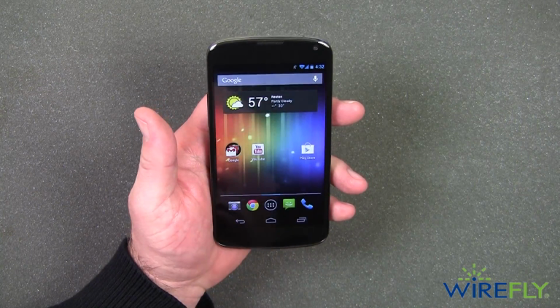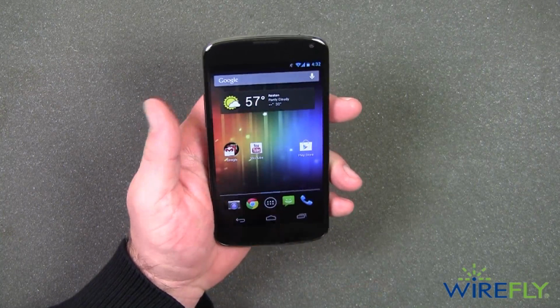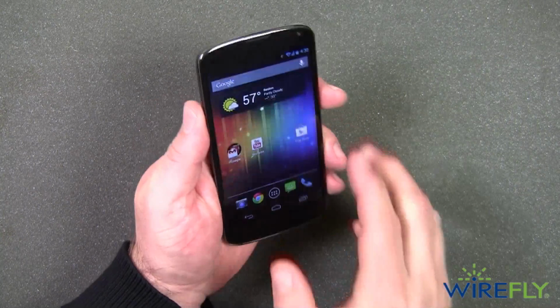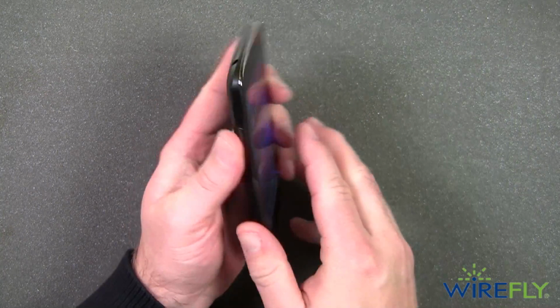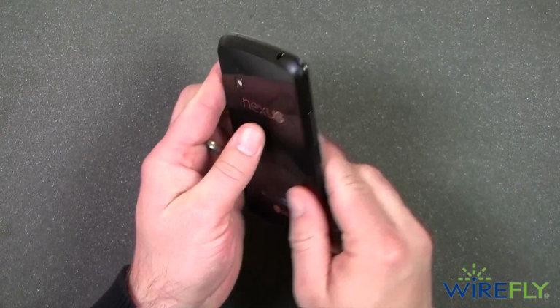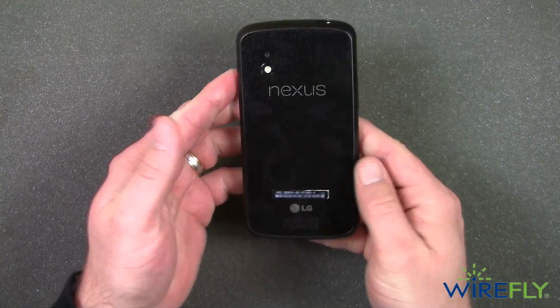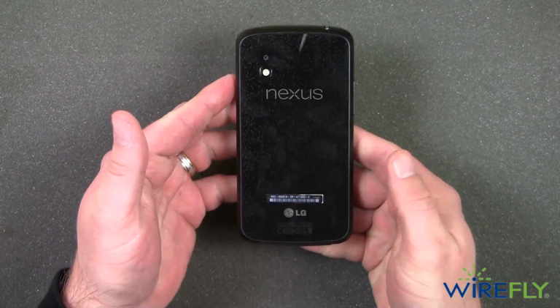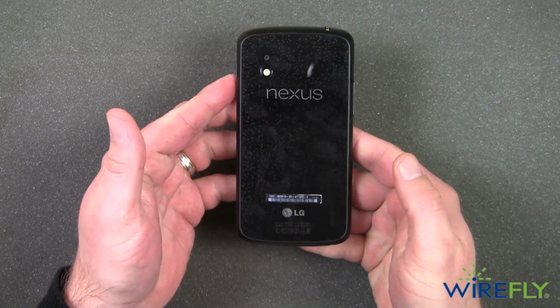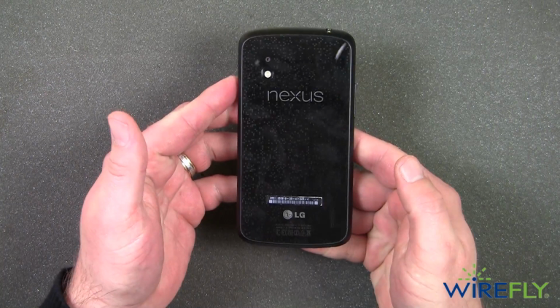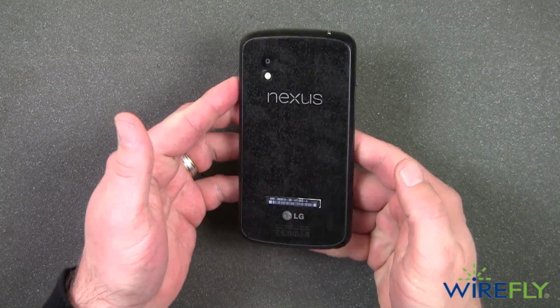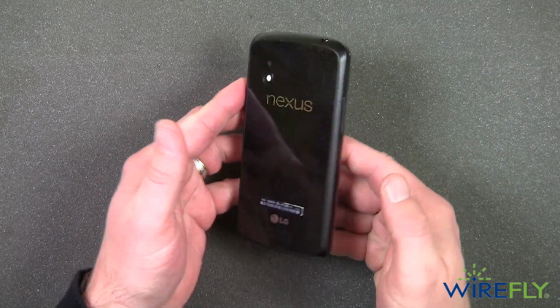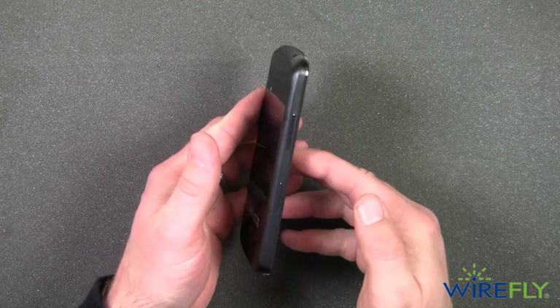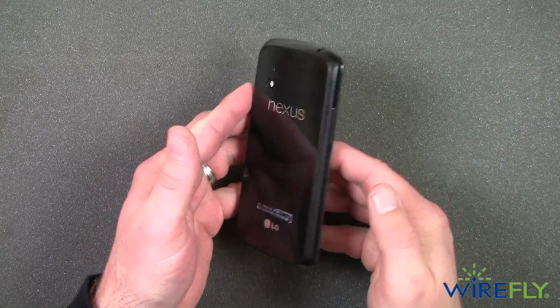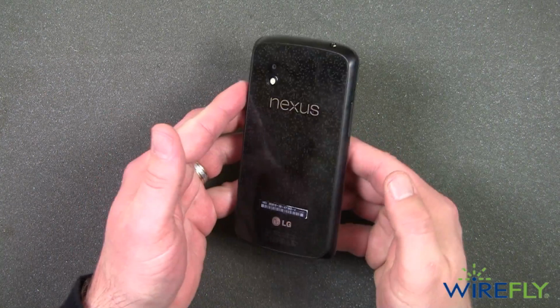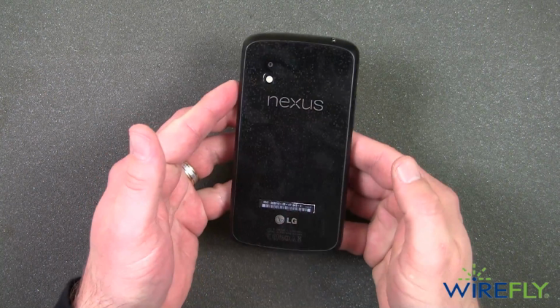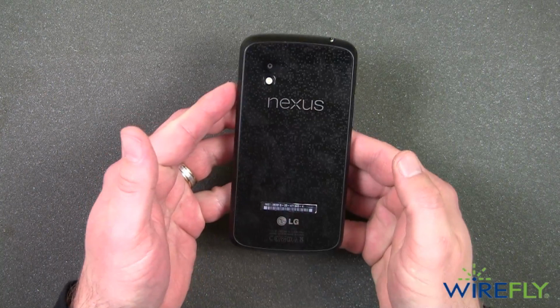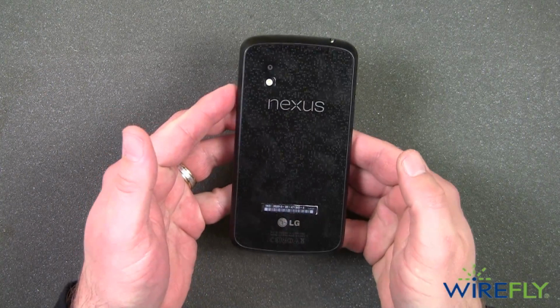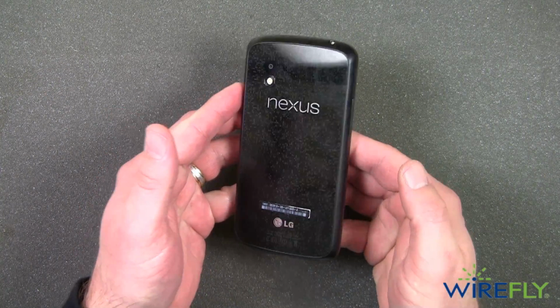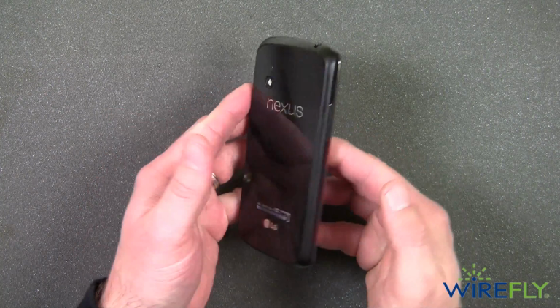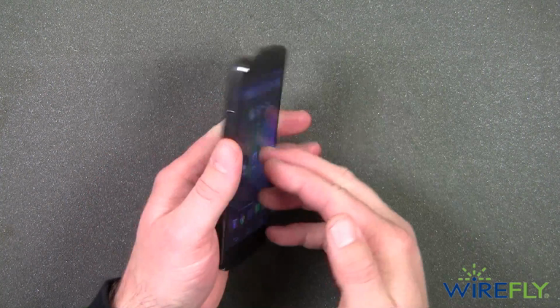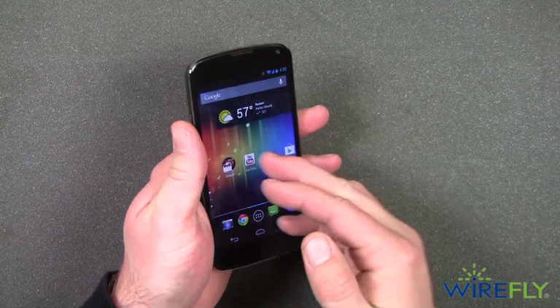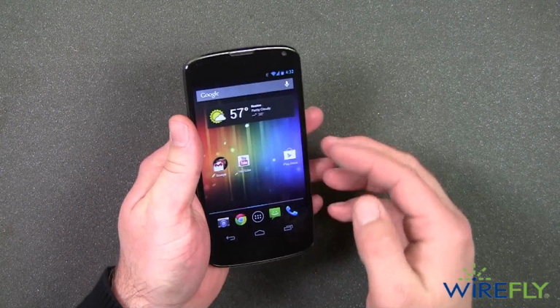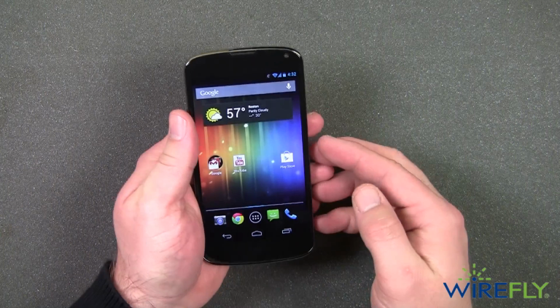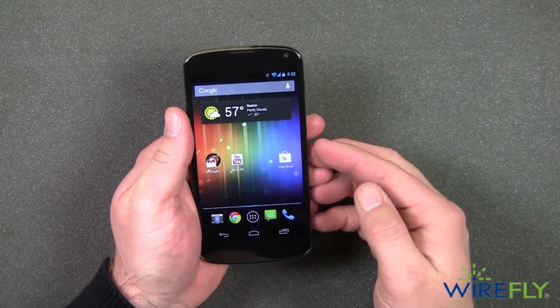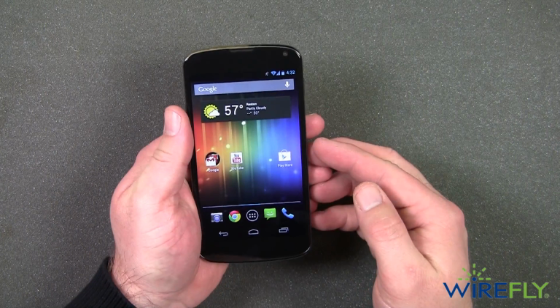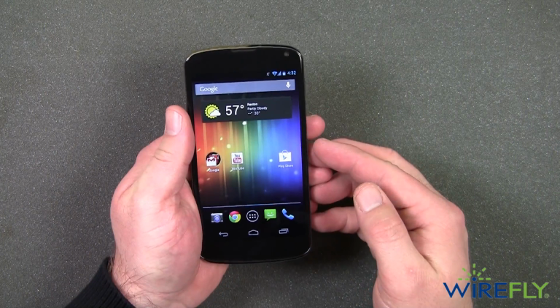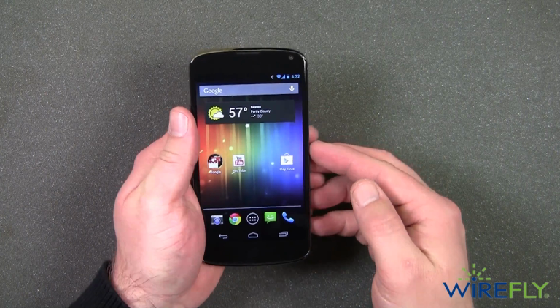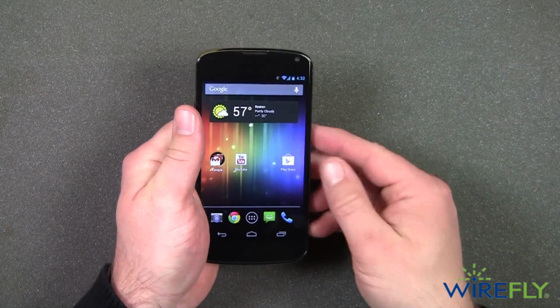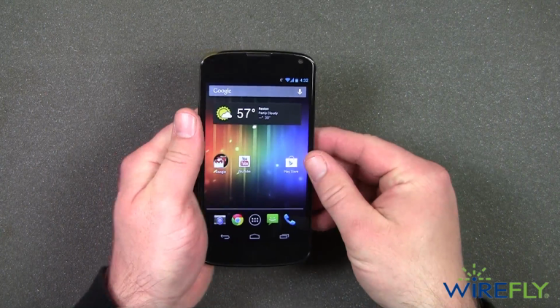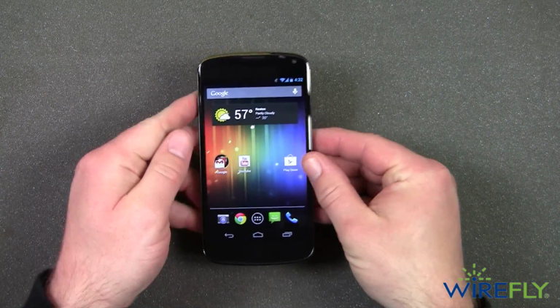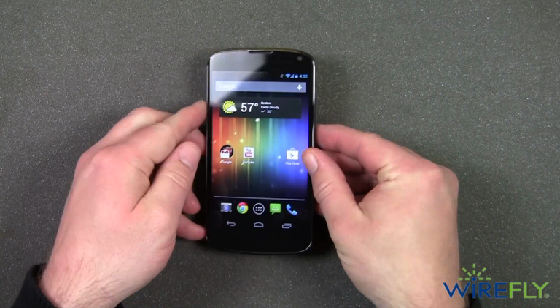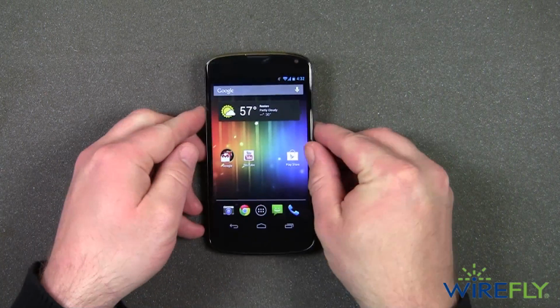You can wirelessly stream multimedia content from your Nexus 4 to a compatible TV to share with a room full of guests.